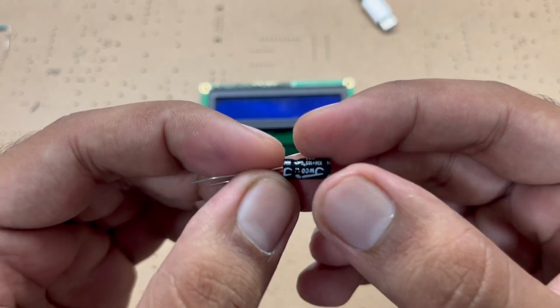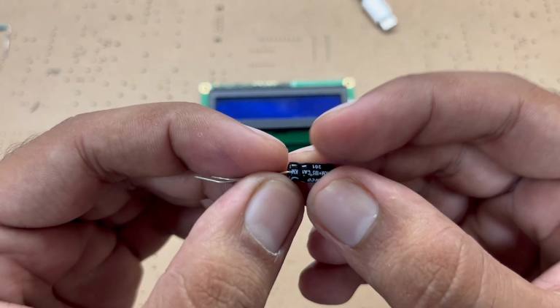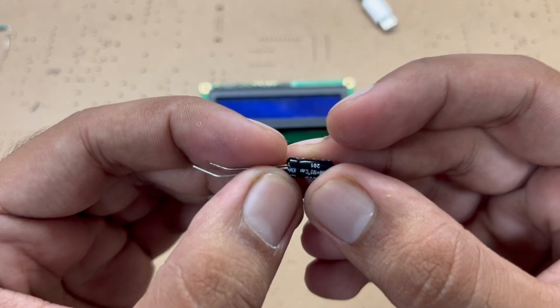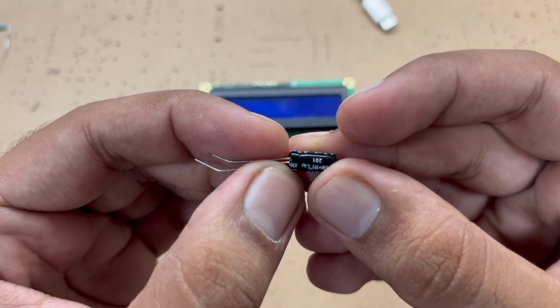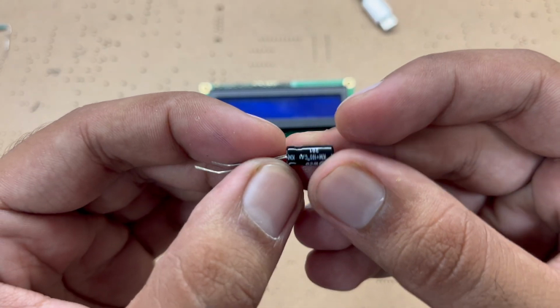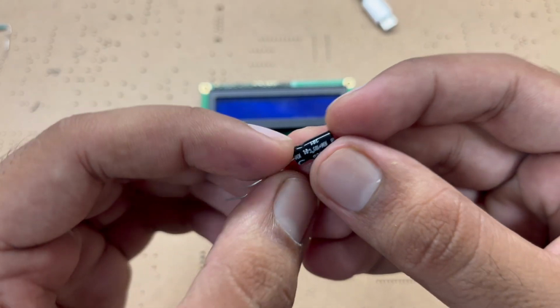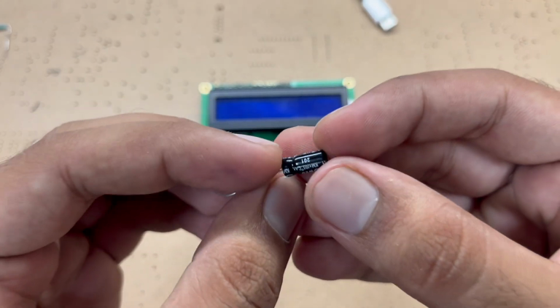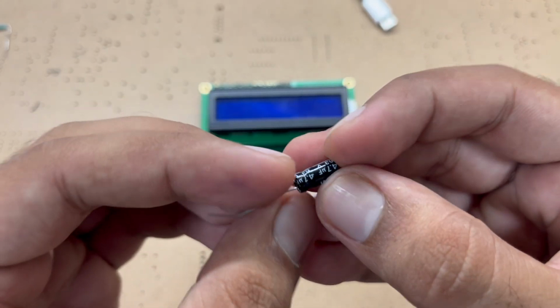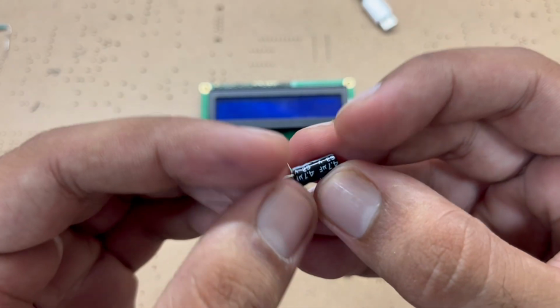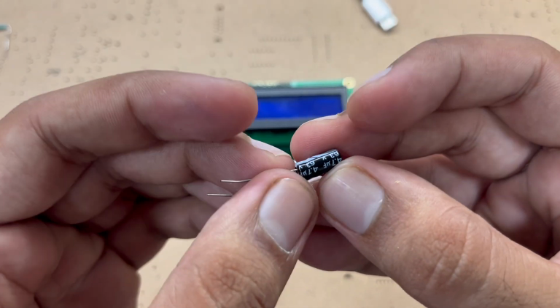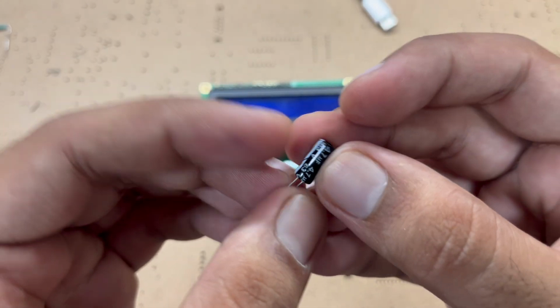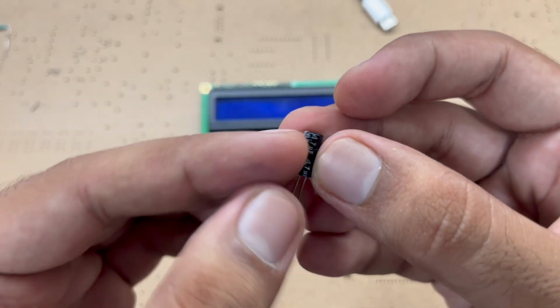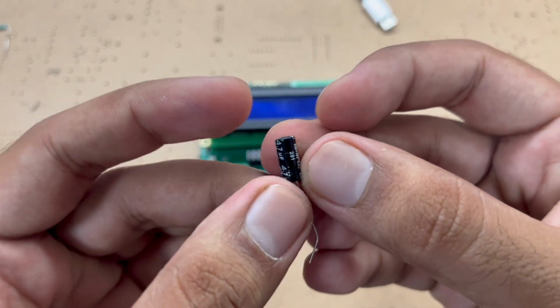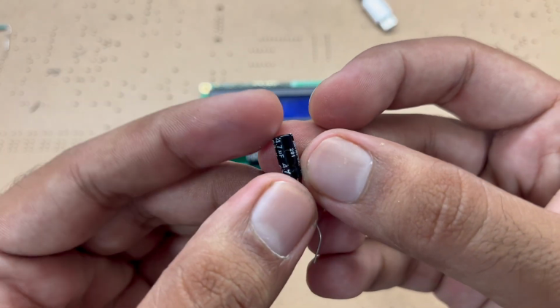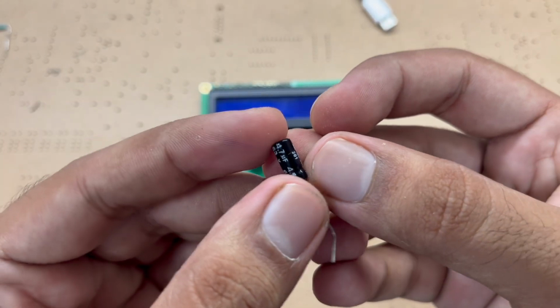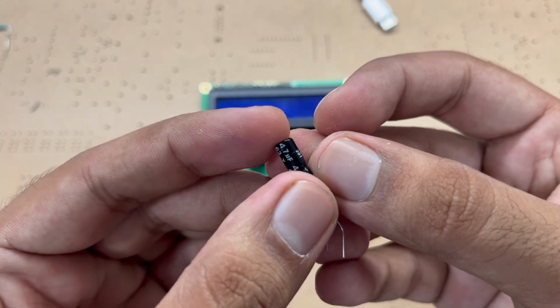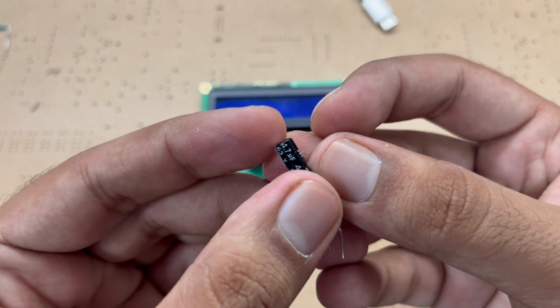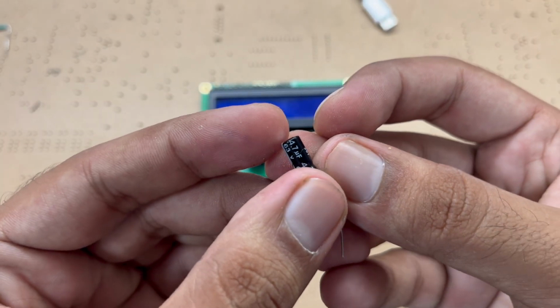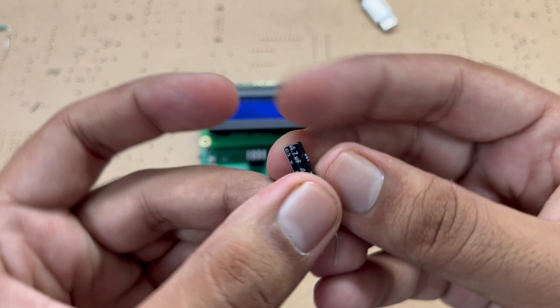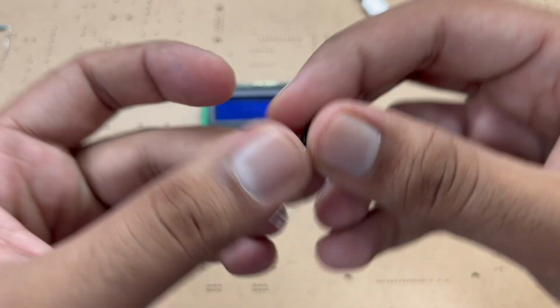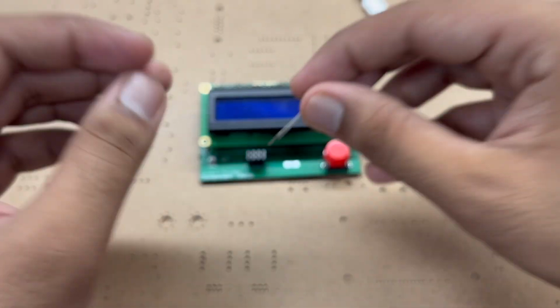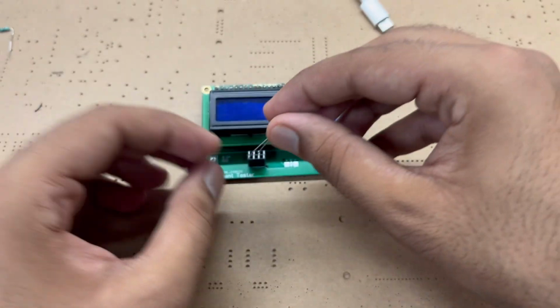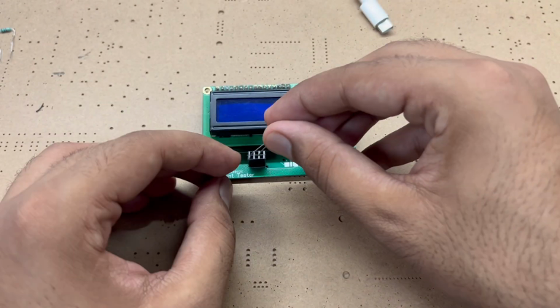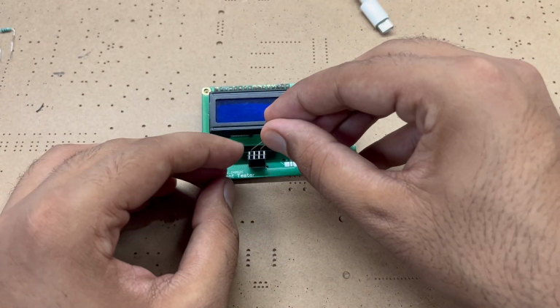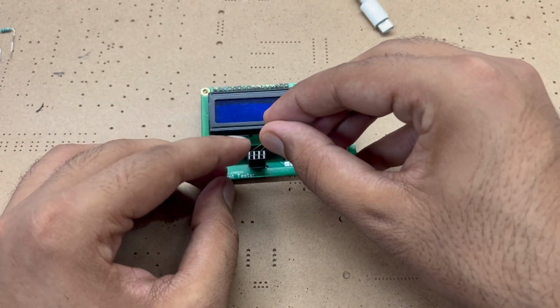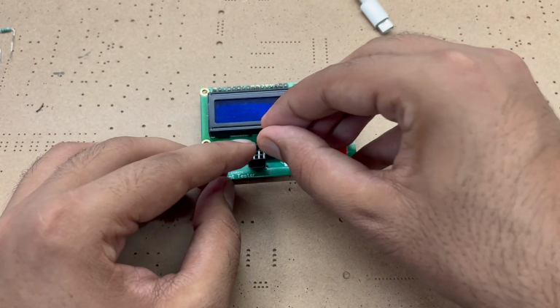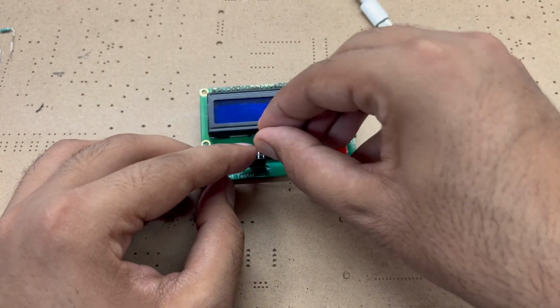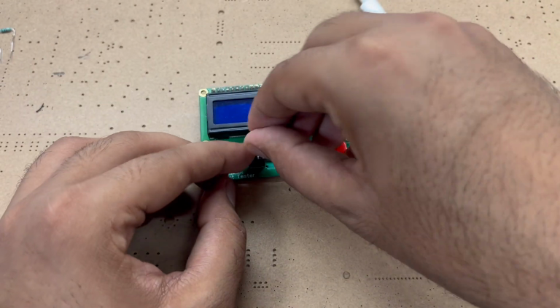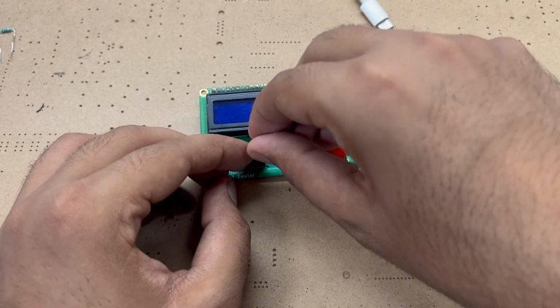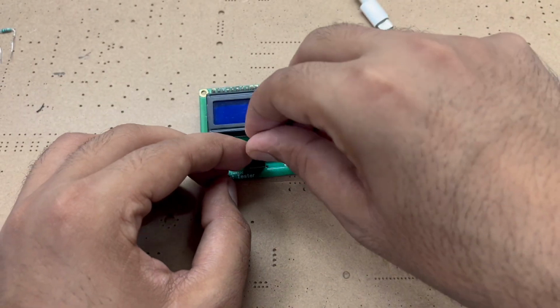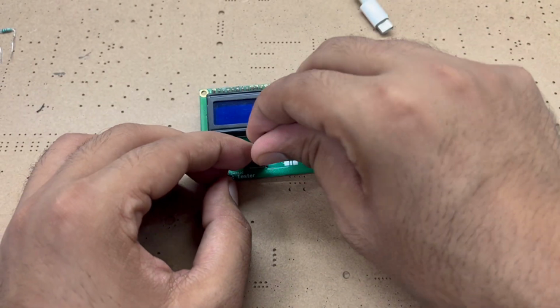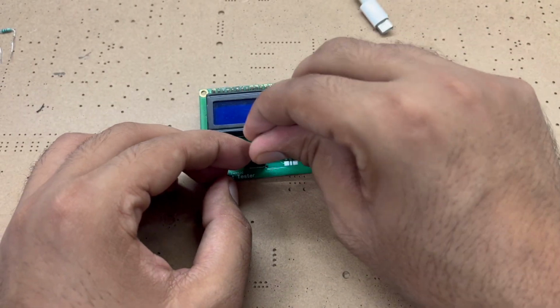As you can see it shows 979.9 ohm, which means approximately 1 kilo ohm. Now let's test something else — here I have a 4.7 microfarad capacitor, let's add it as well.